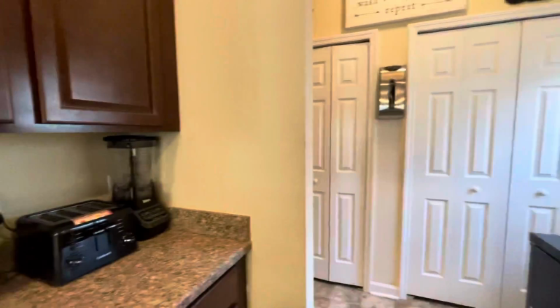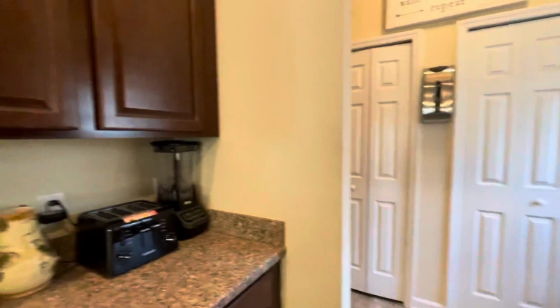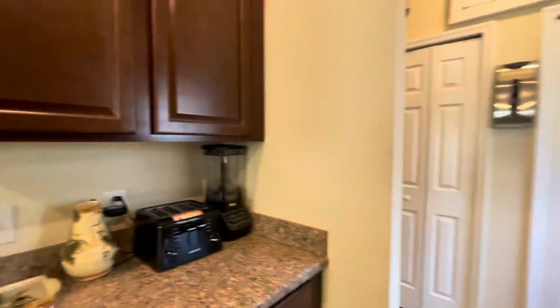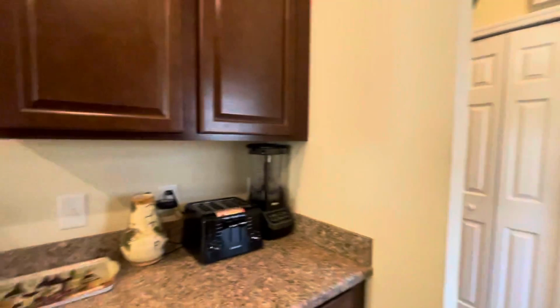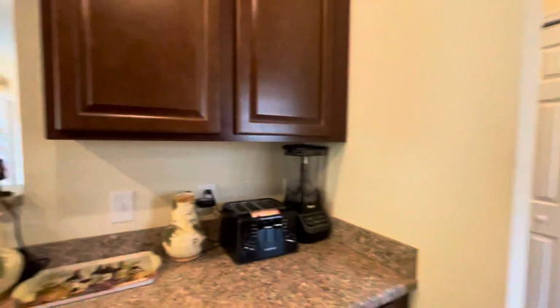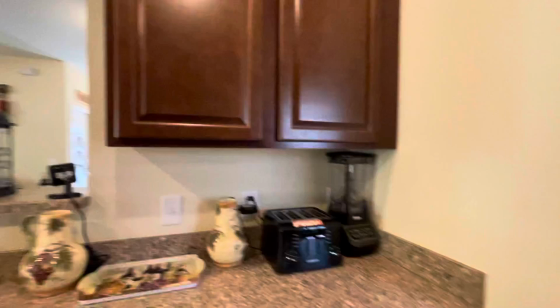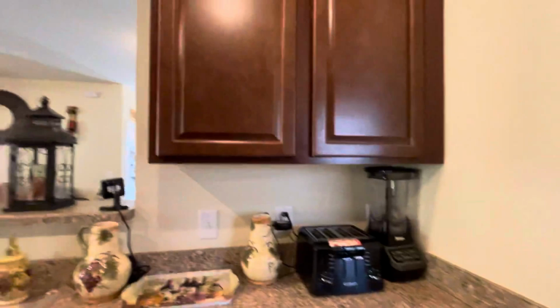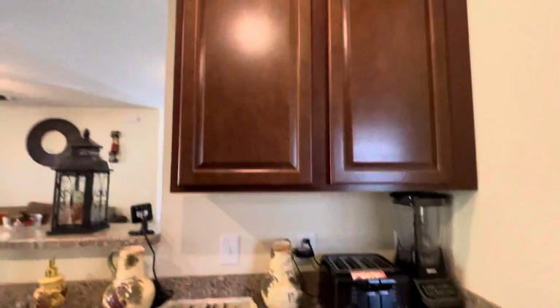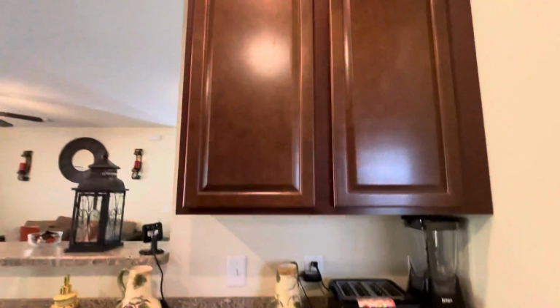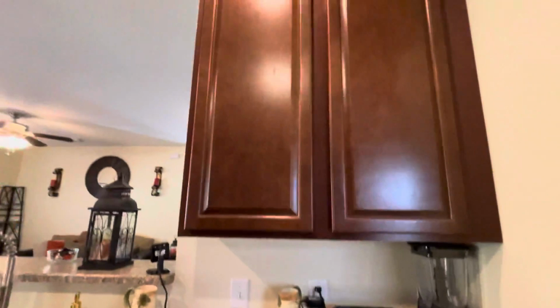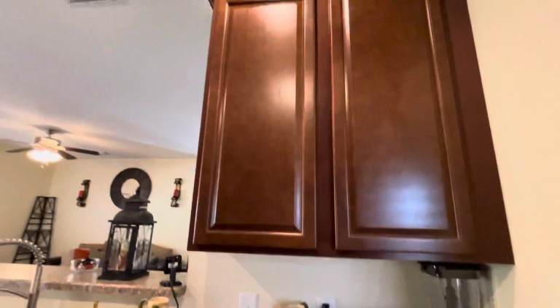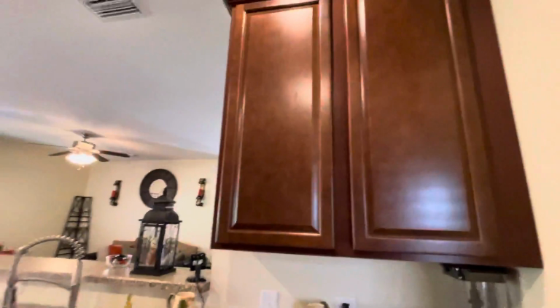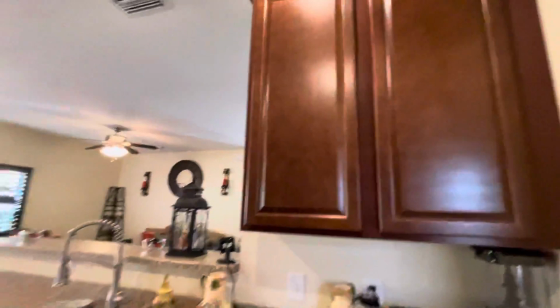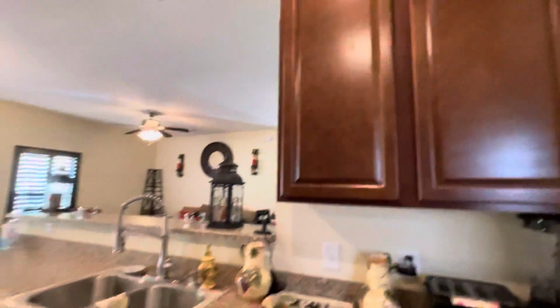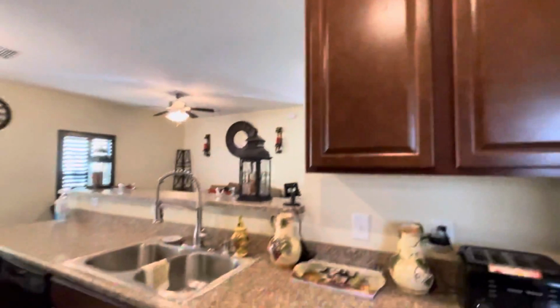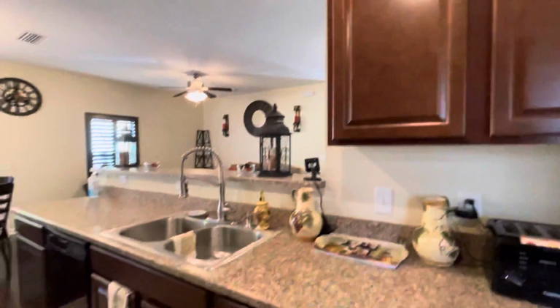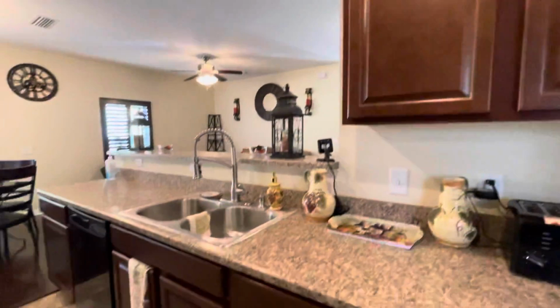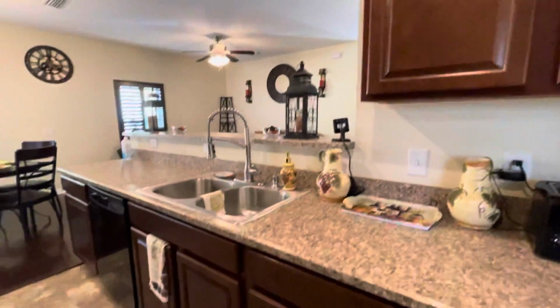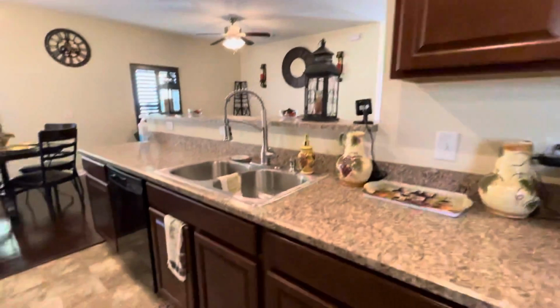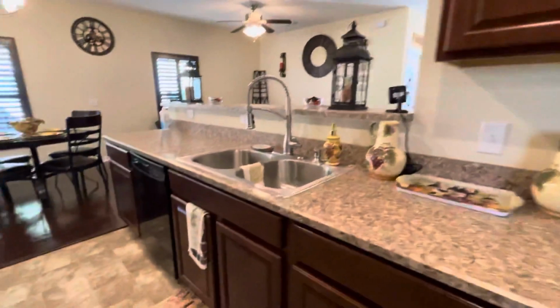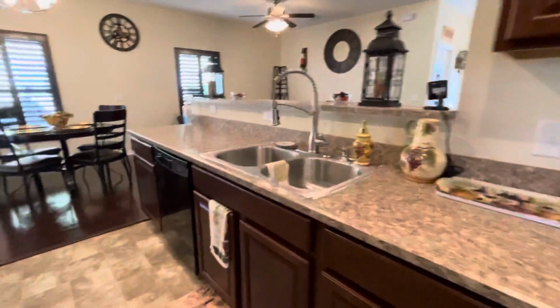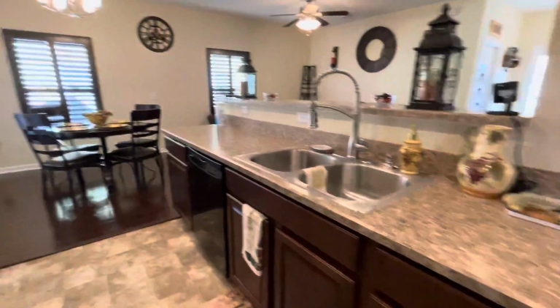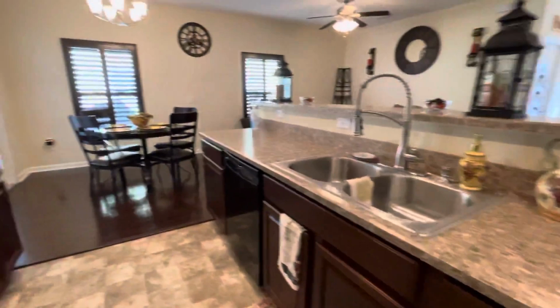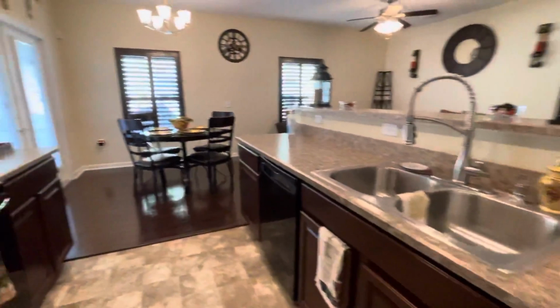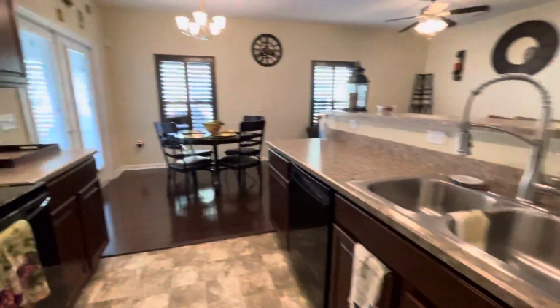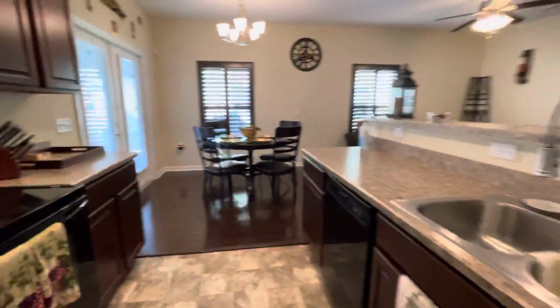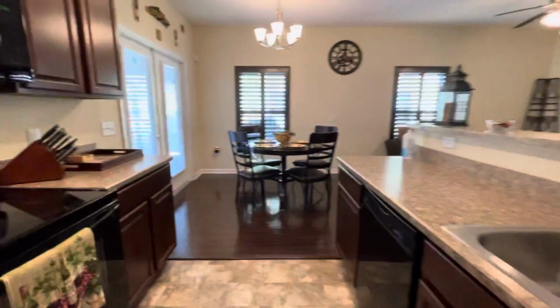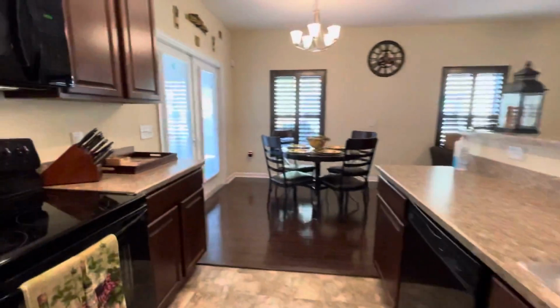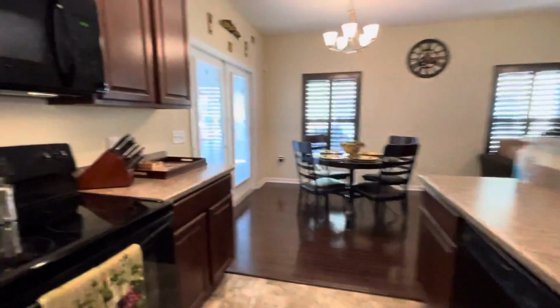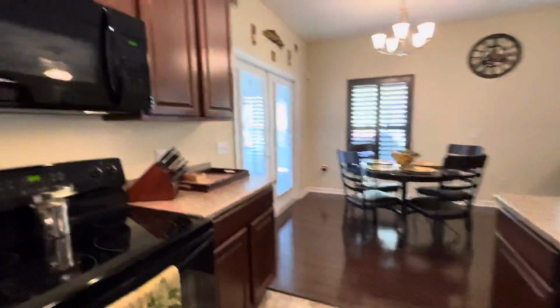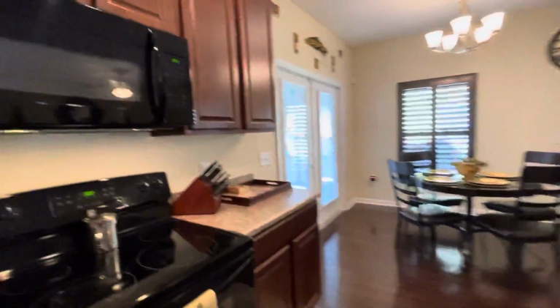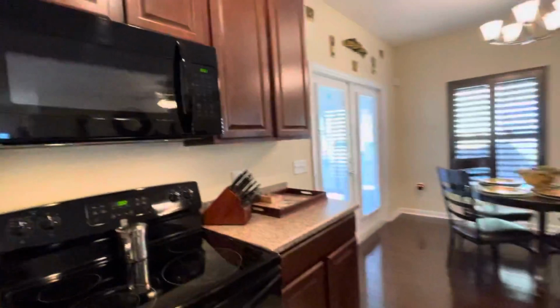Let's take a look at the kitchen here — nice big tall cabinets and a microwave here.